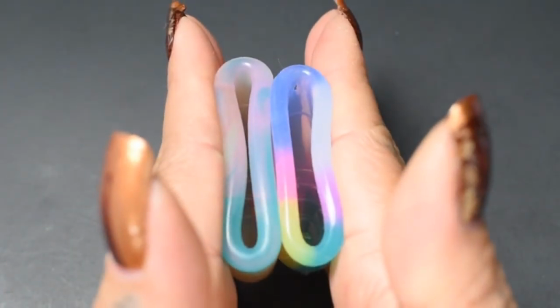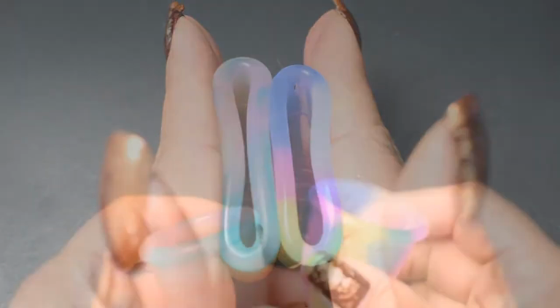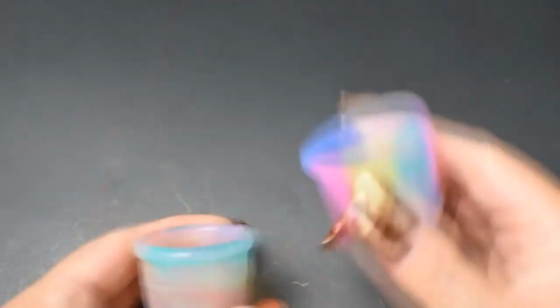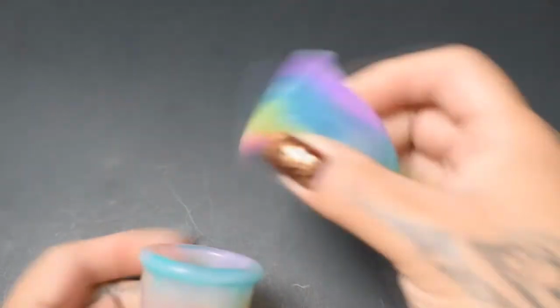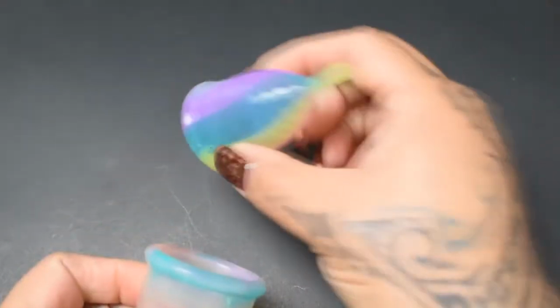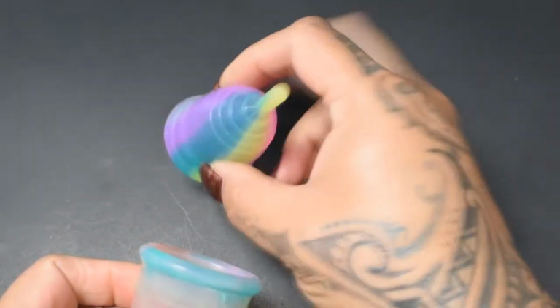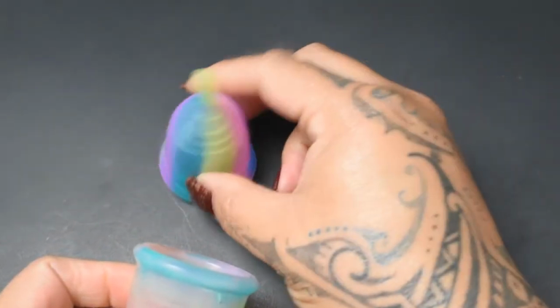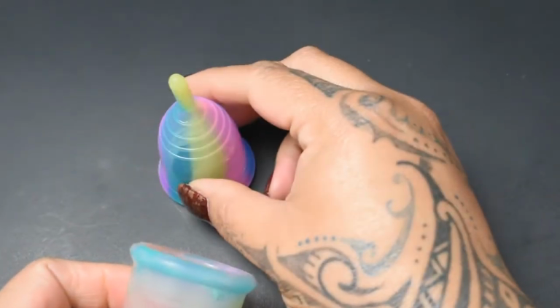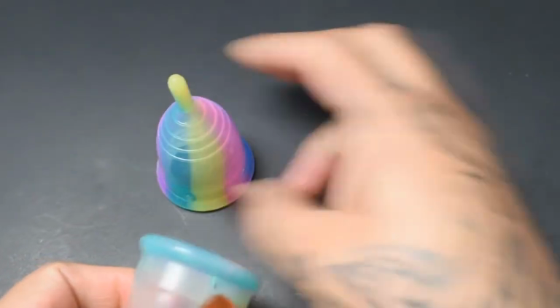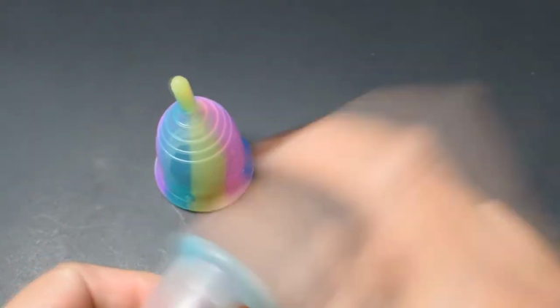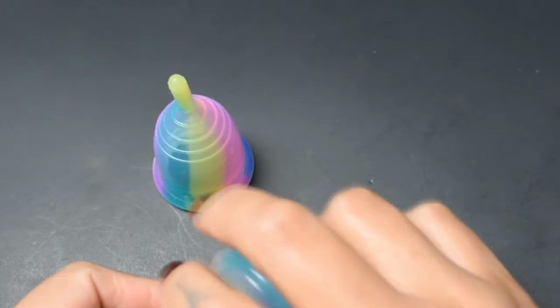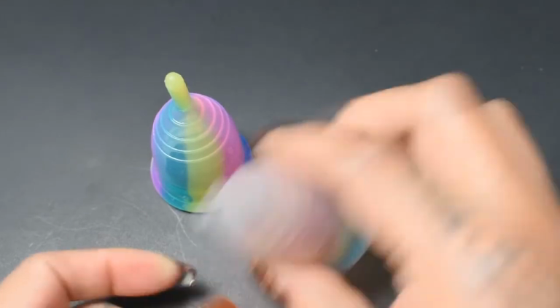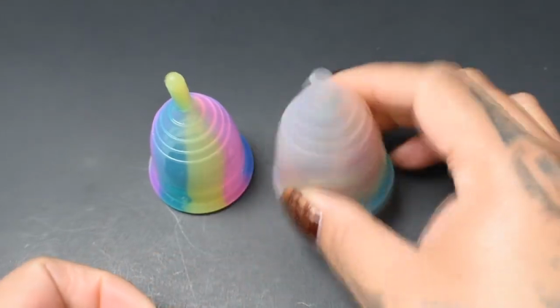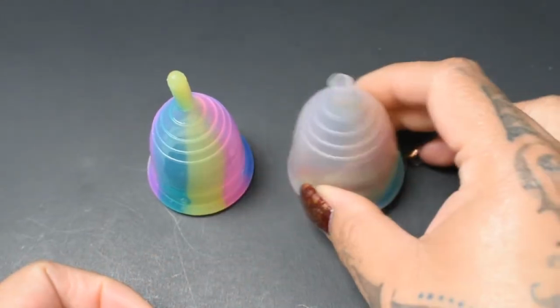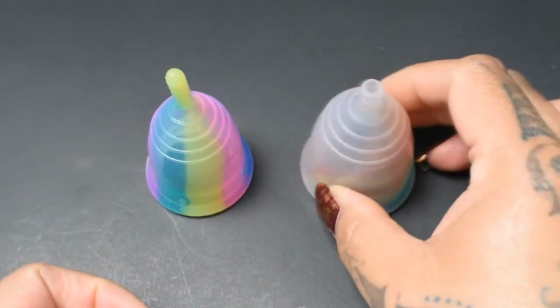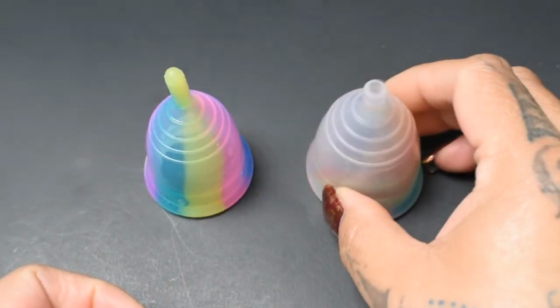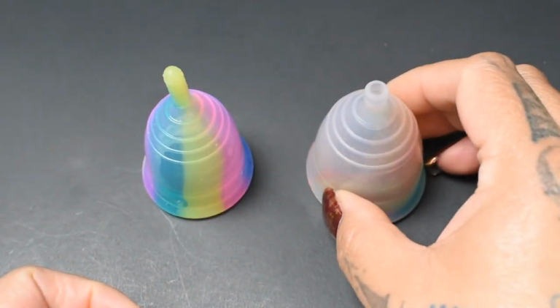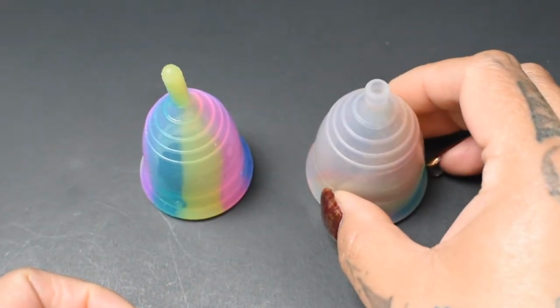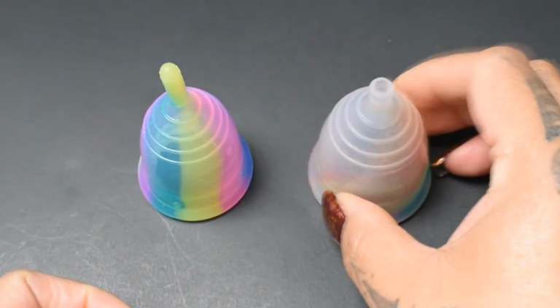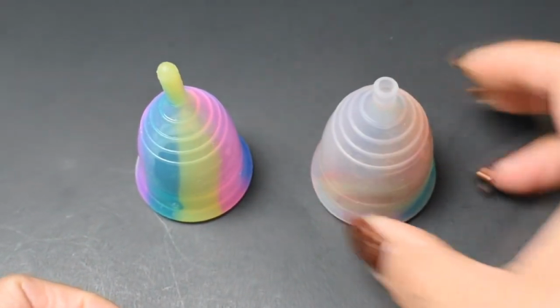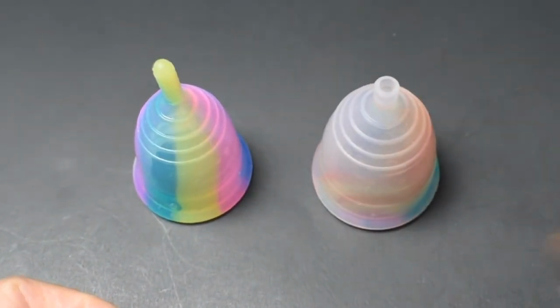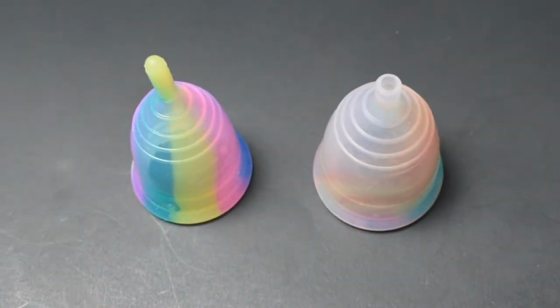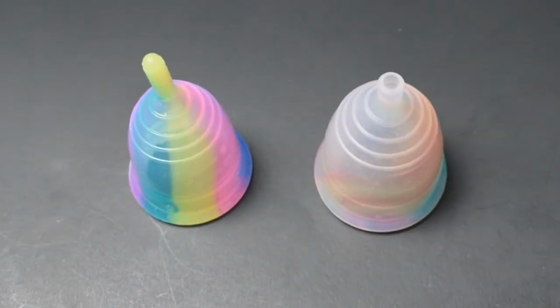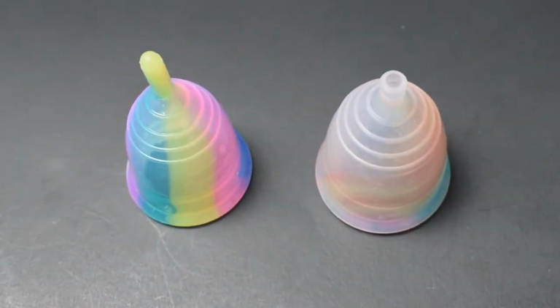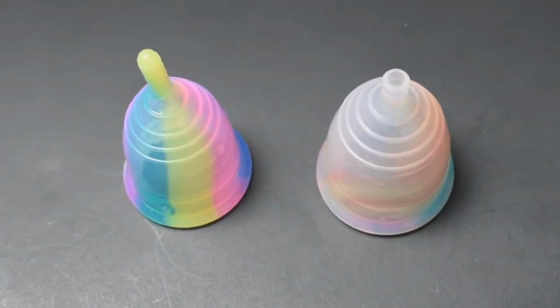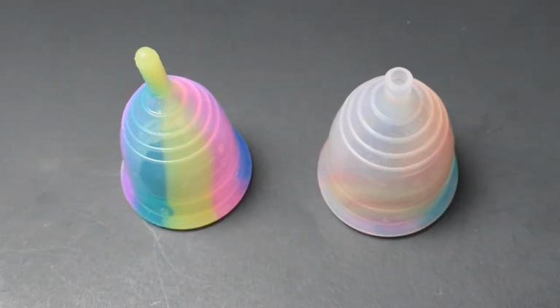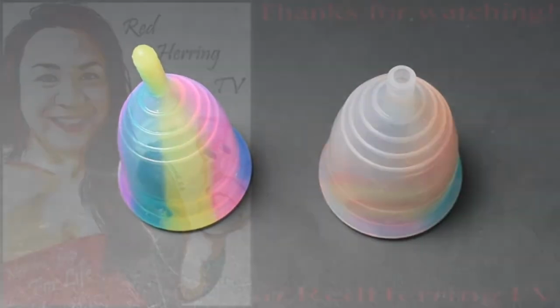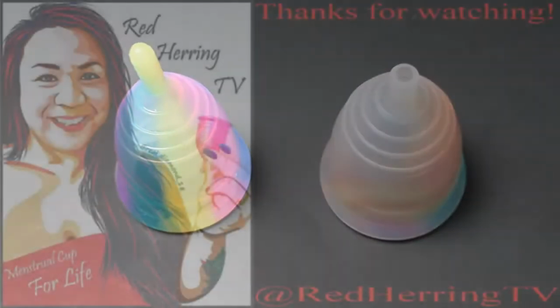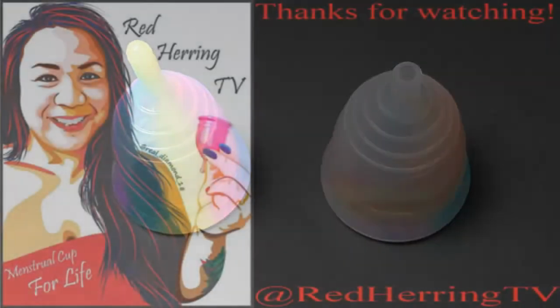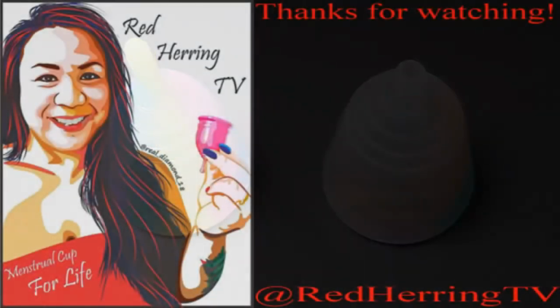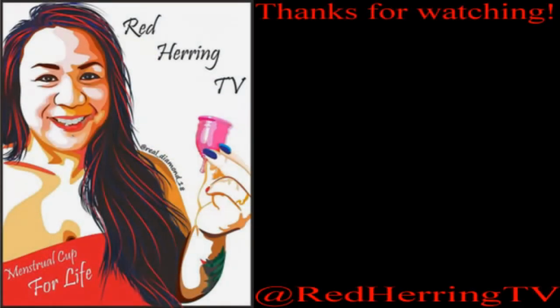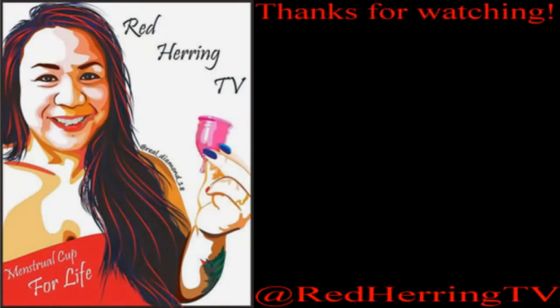And that was the Prism Cup and the Yuyuki Rainbow, both in a size small.